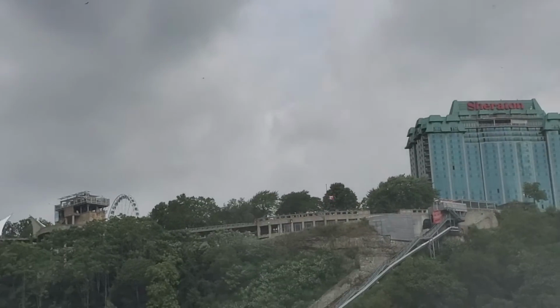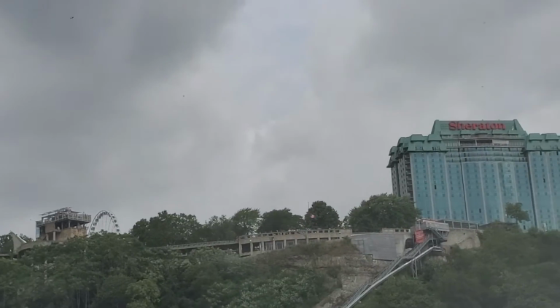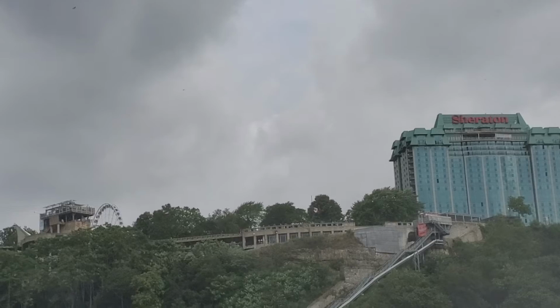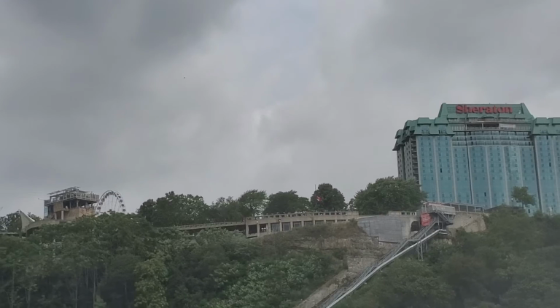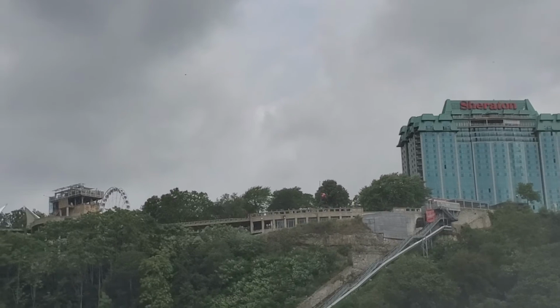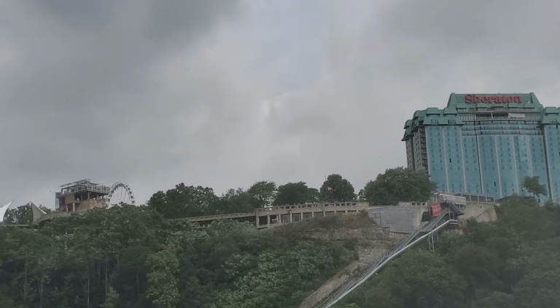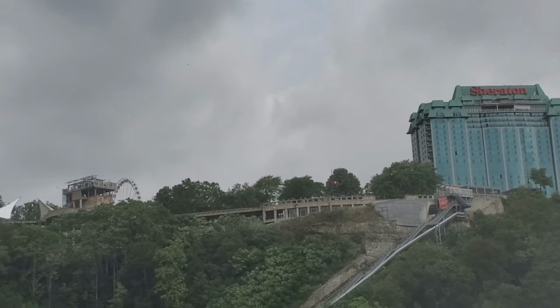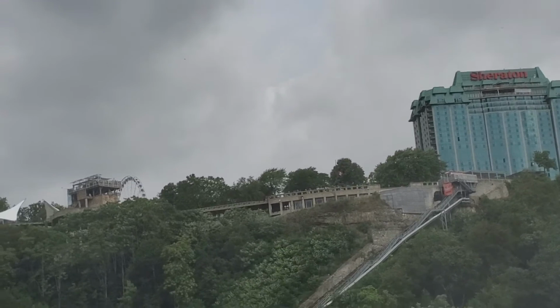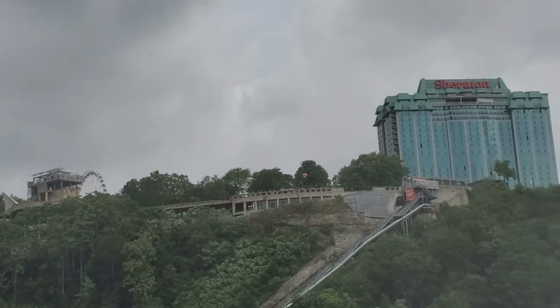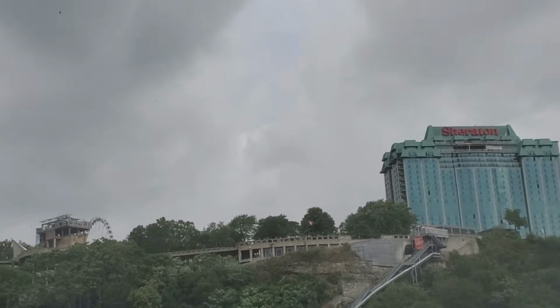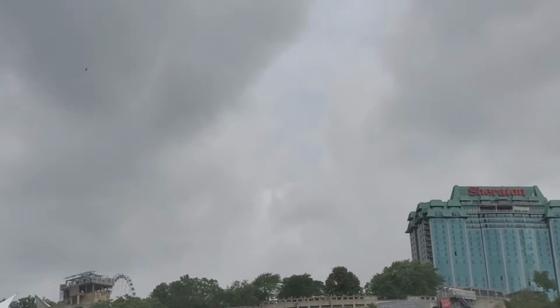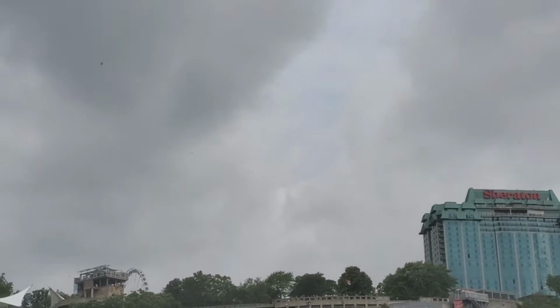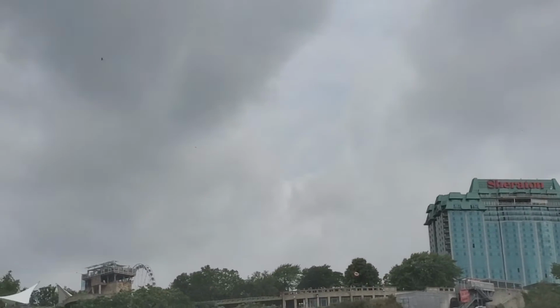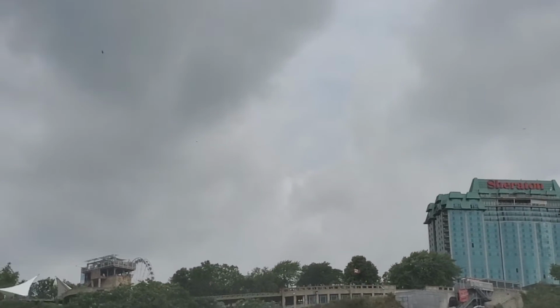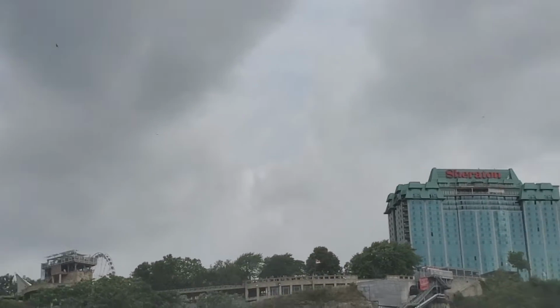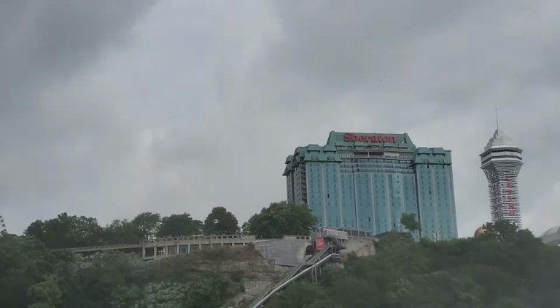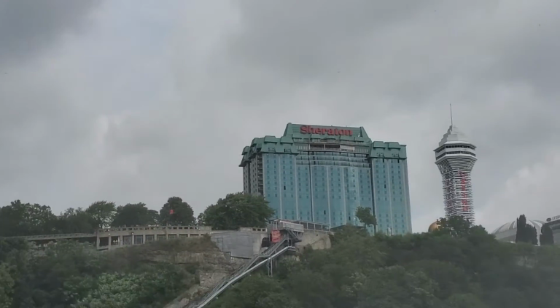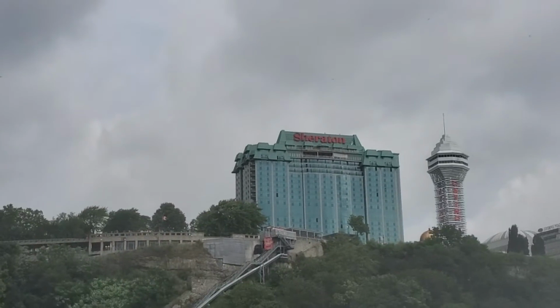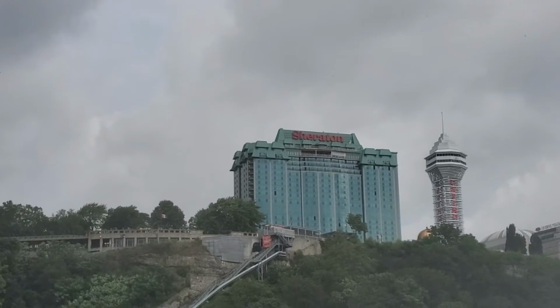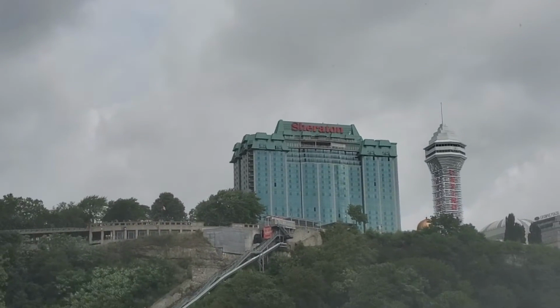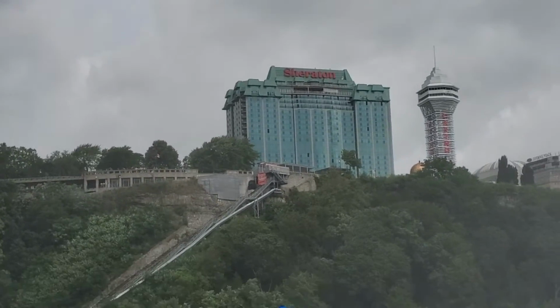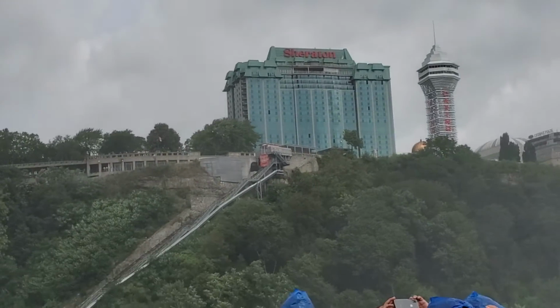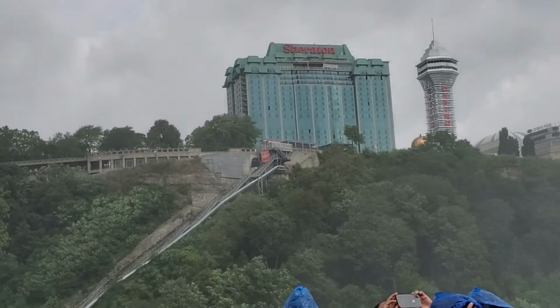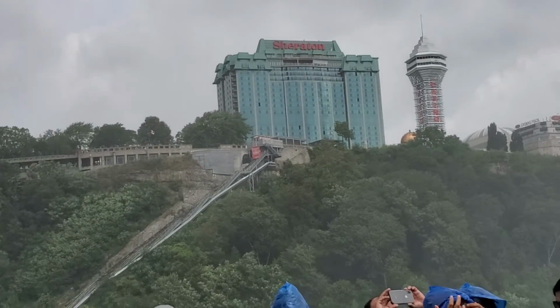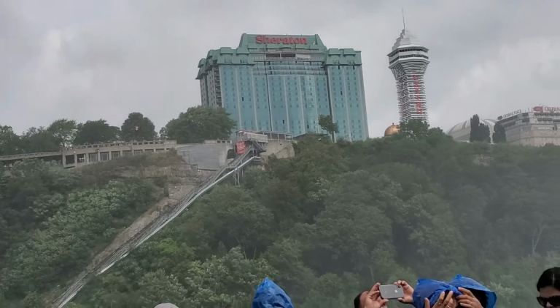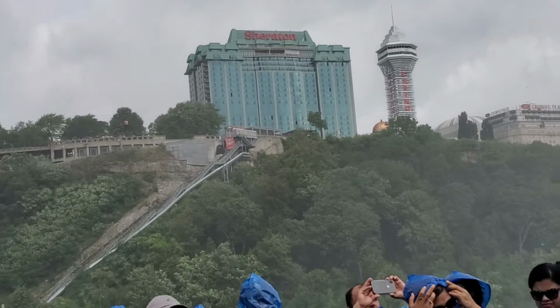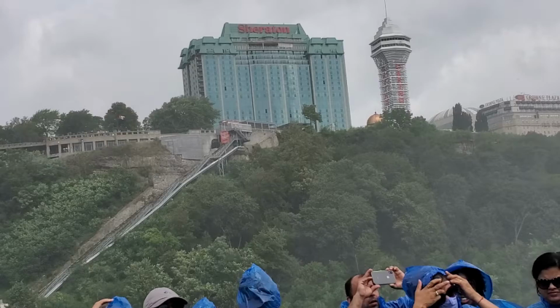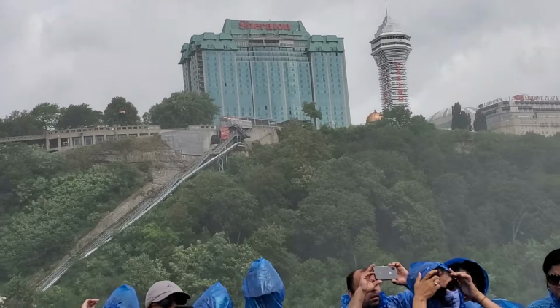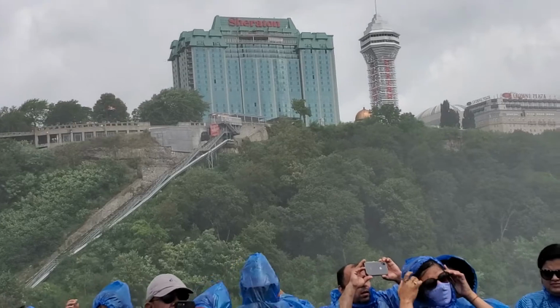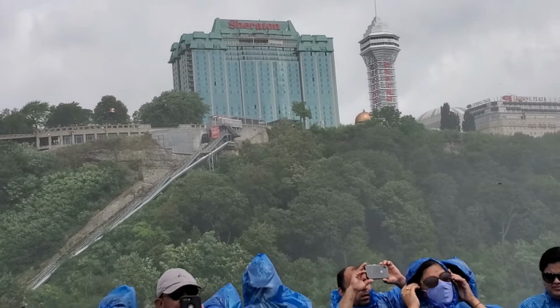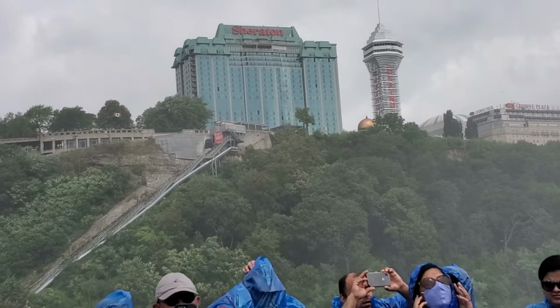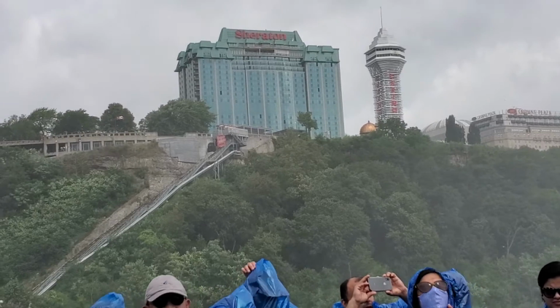Most of the rock at the base of the falls fell during two spectacular rock slides in 1931 and 1954.